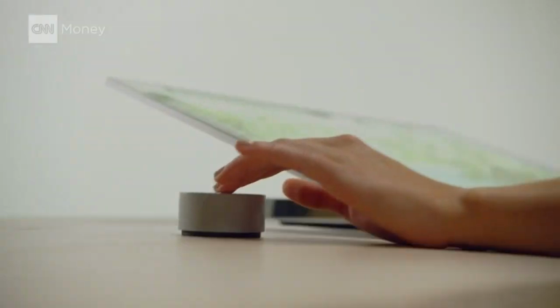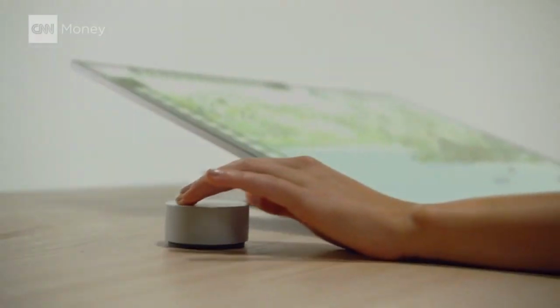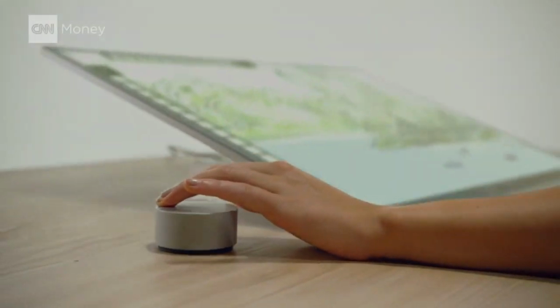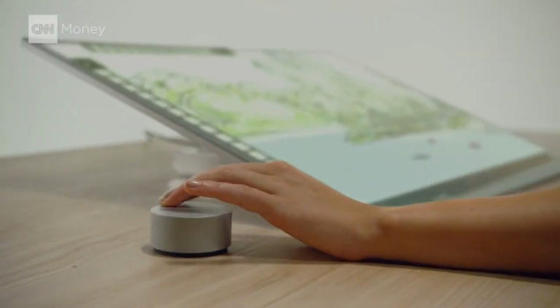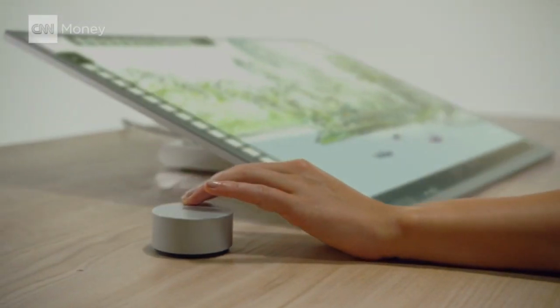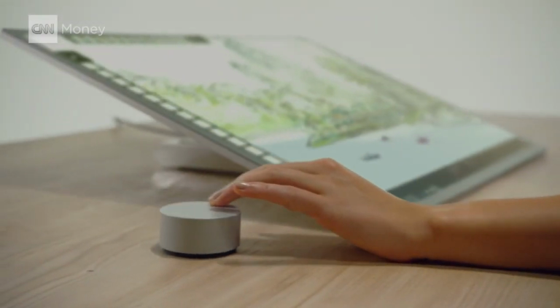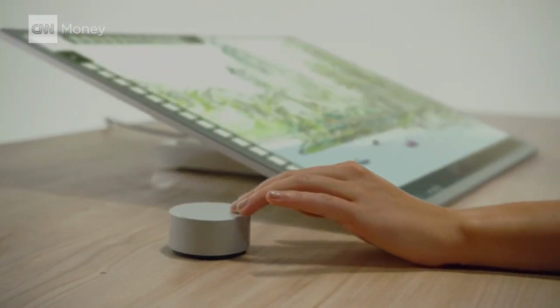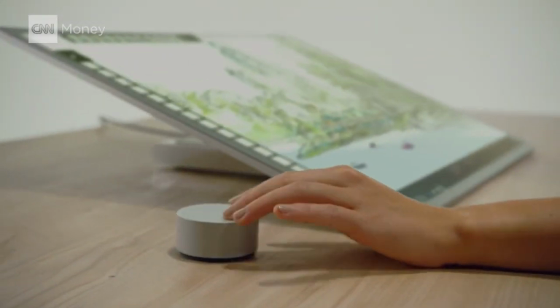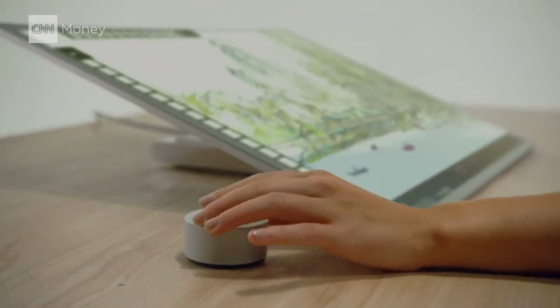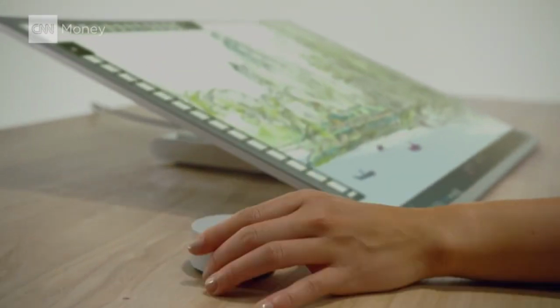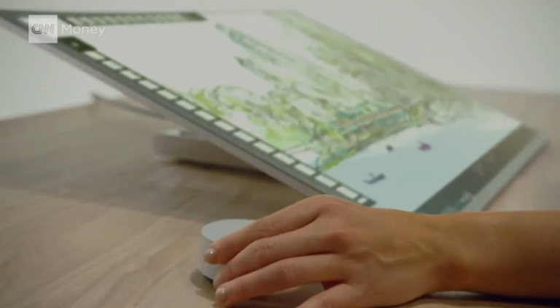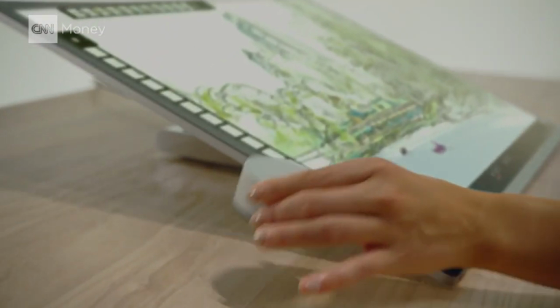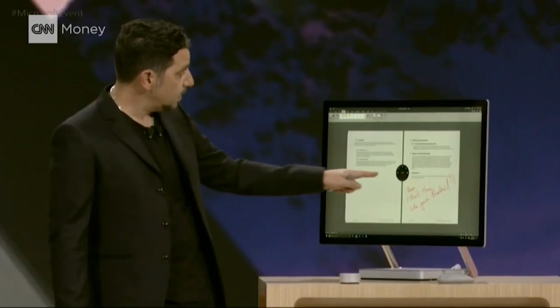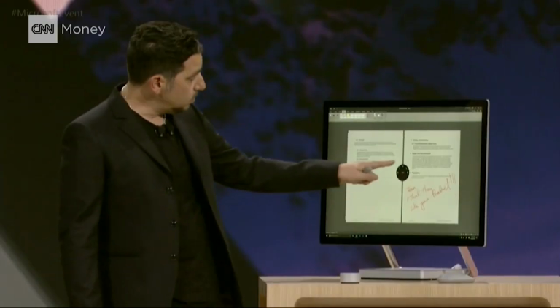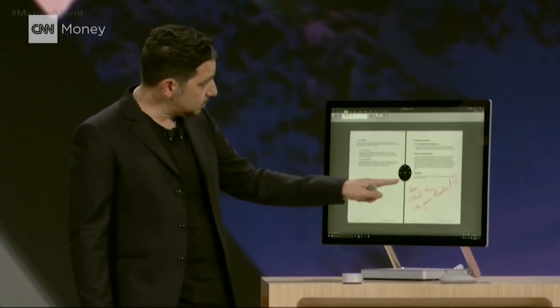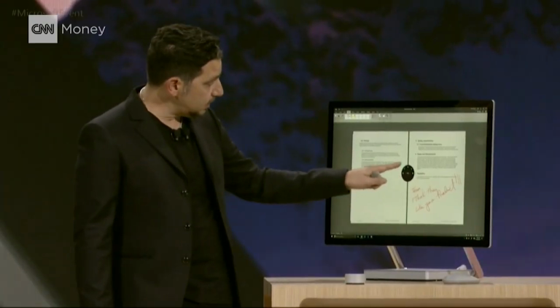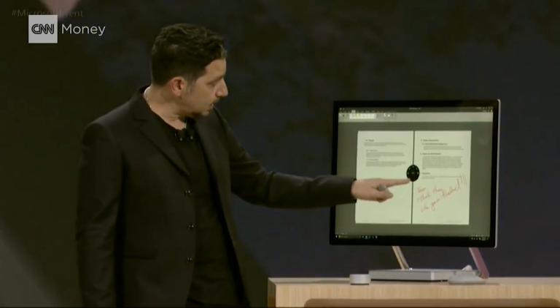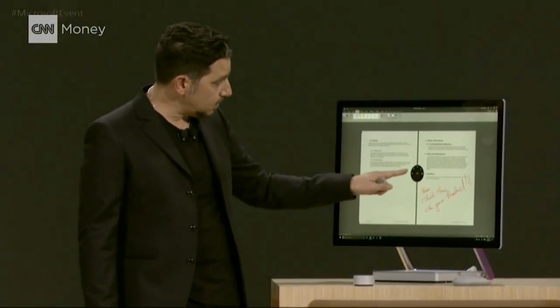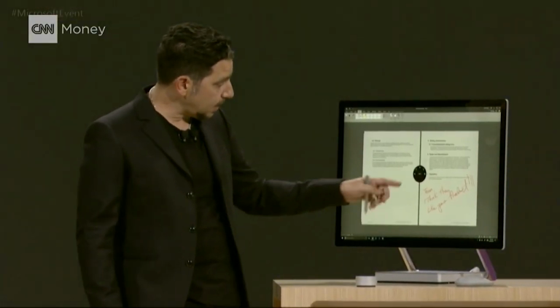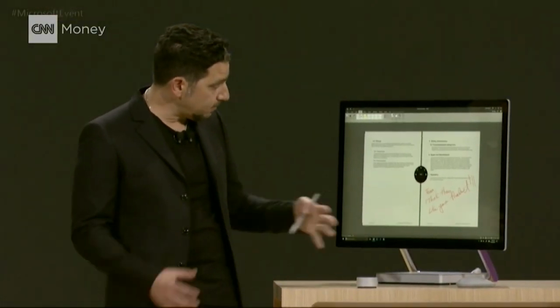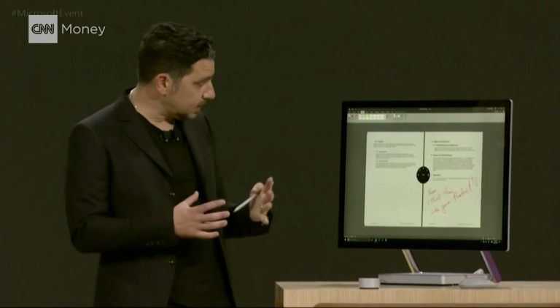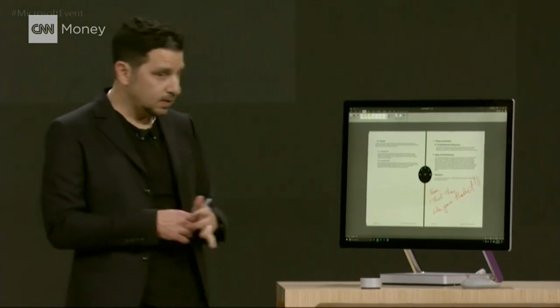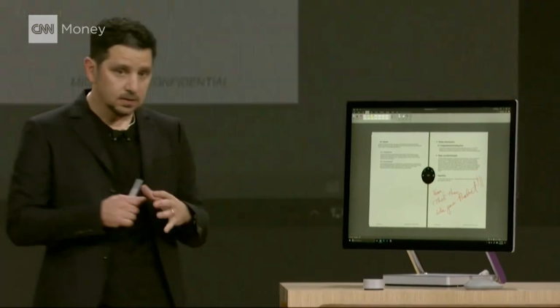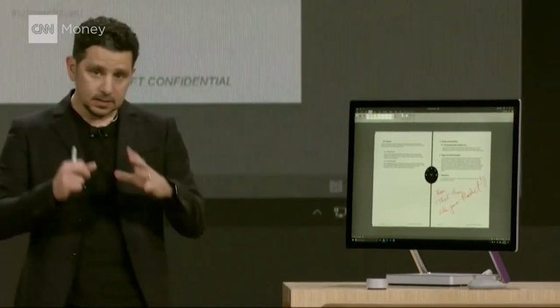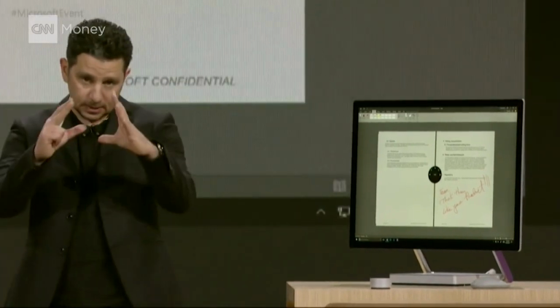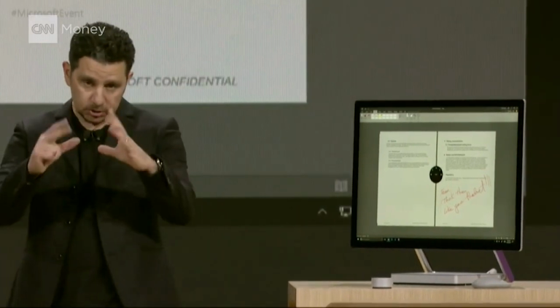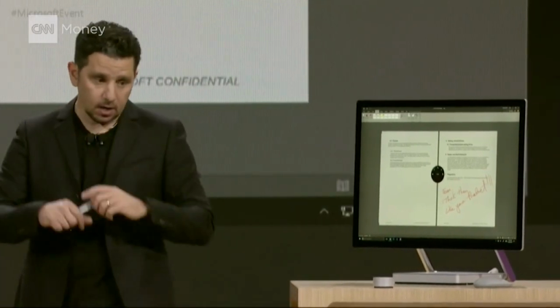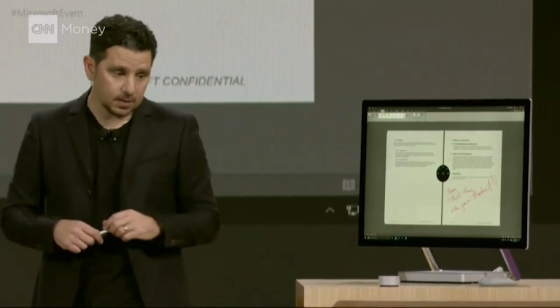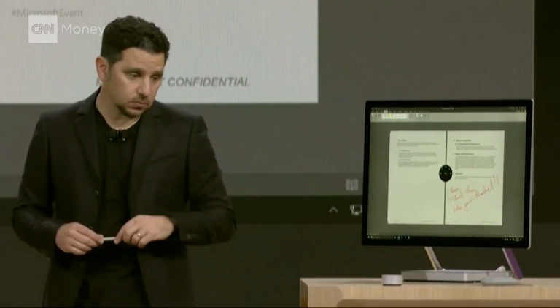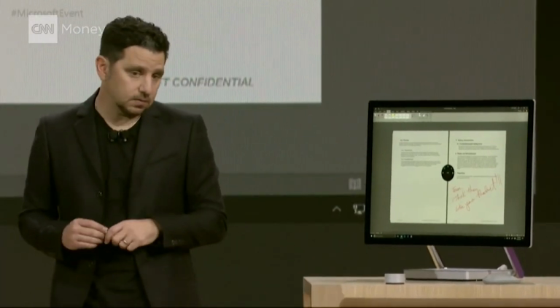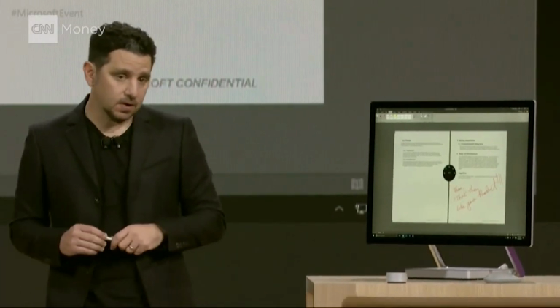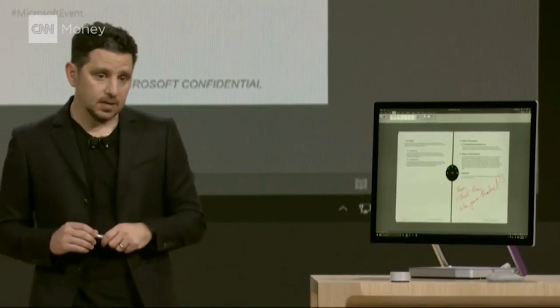The Surface Dial. It's built right into Windows. You can see that here I have the dial essentially on my screen in front of me.